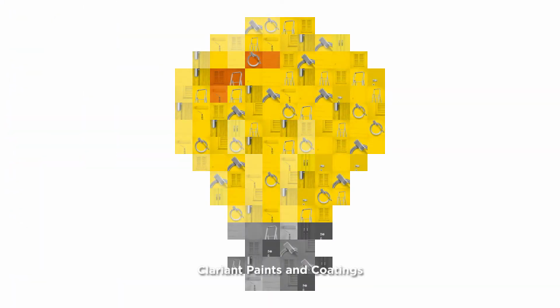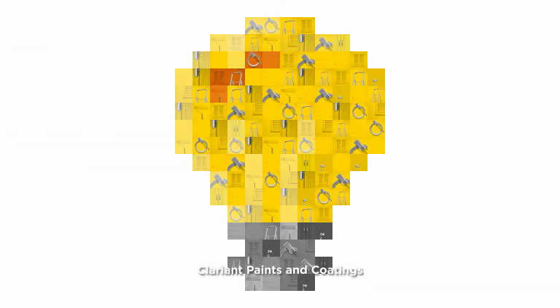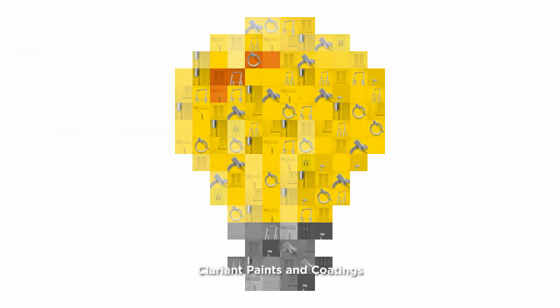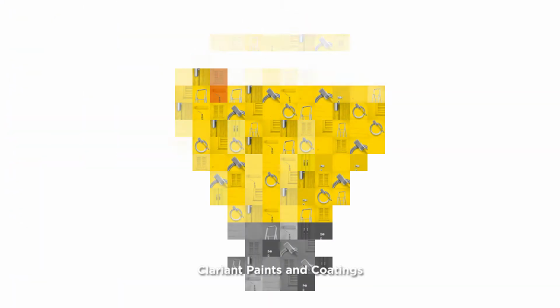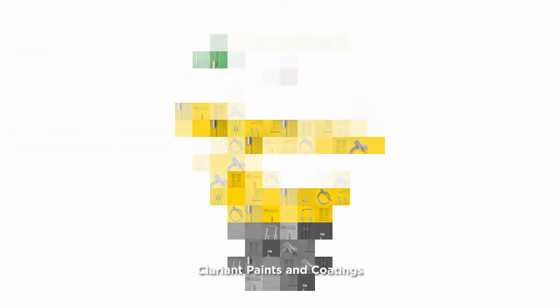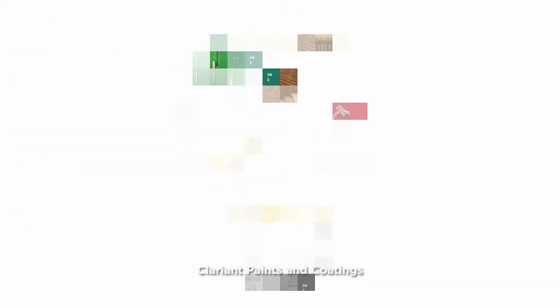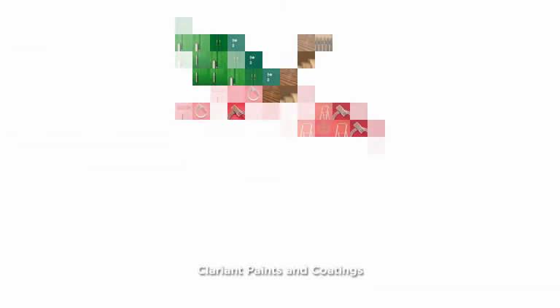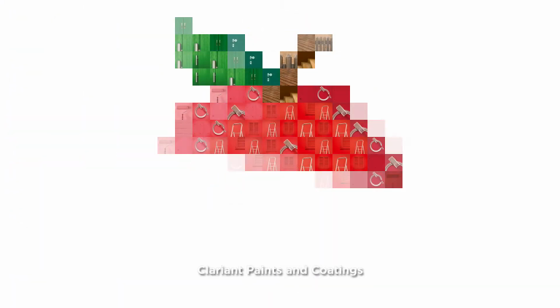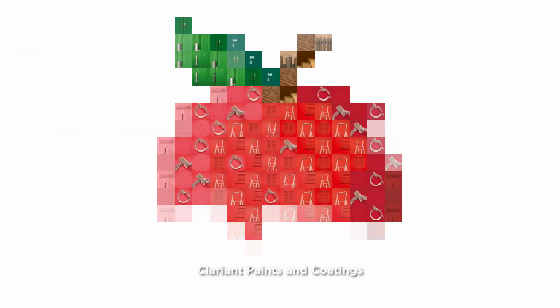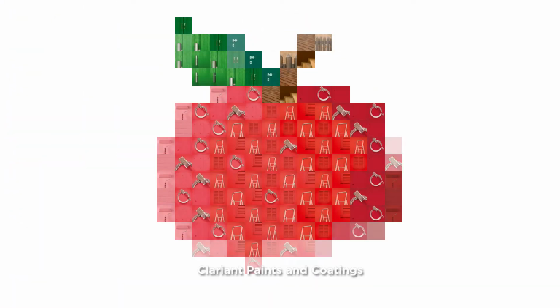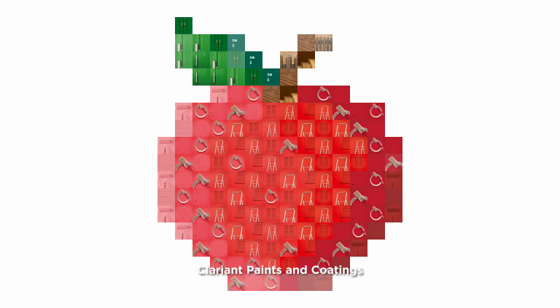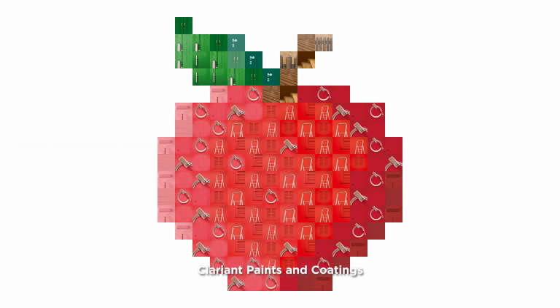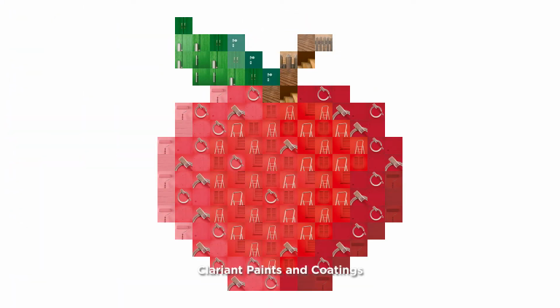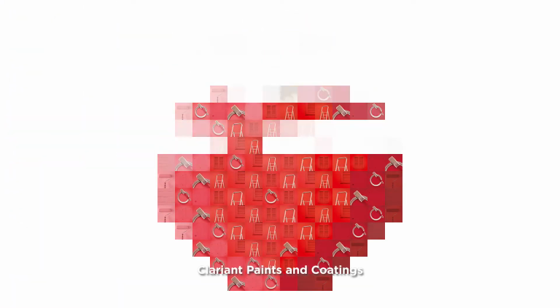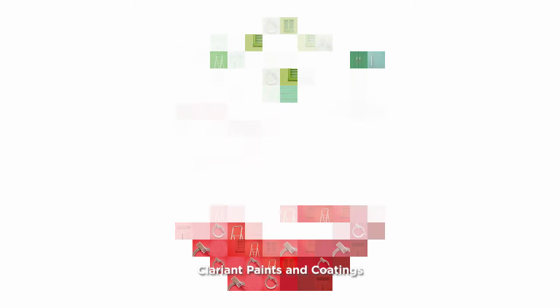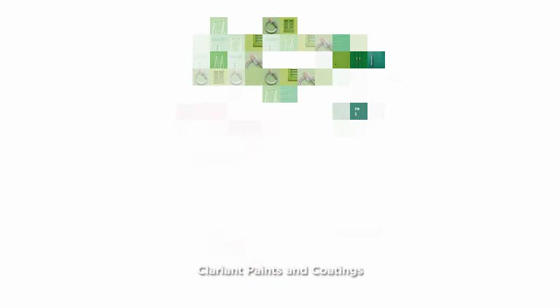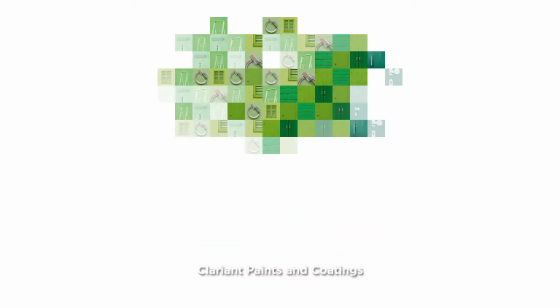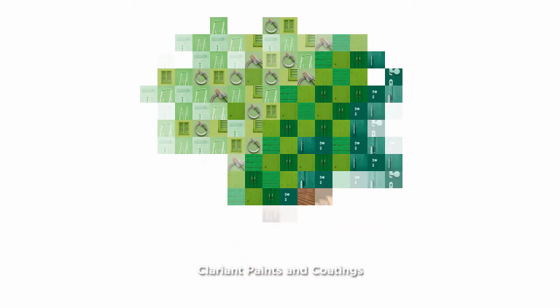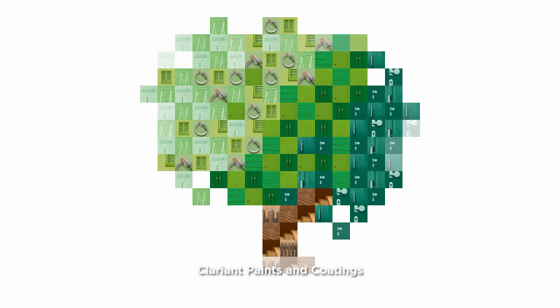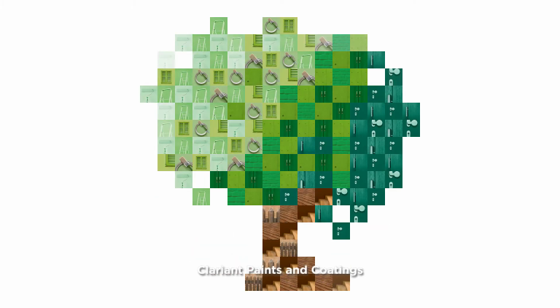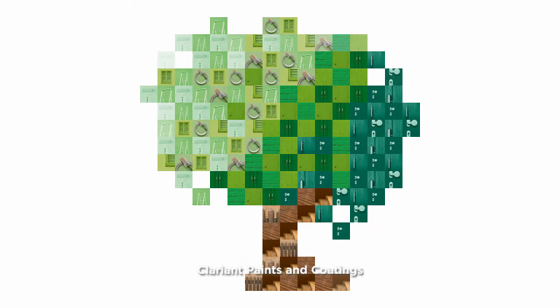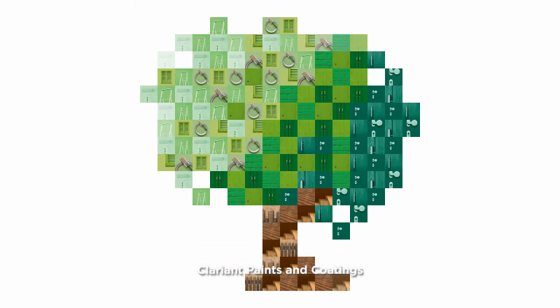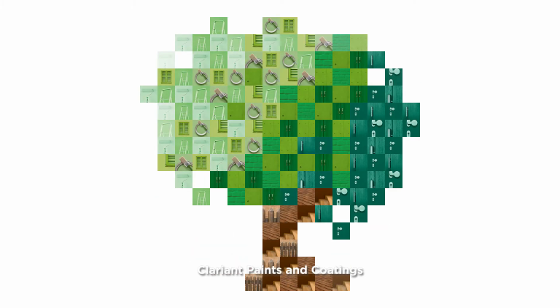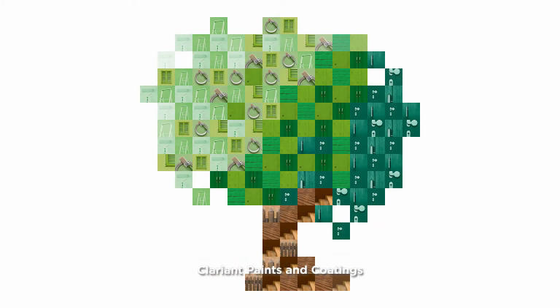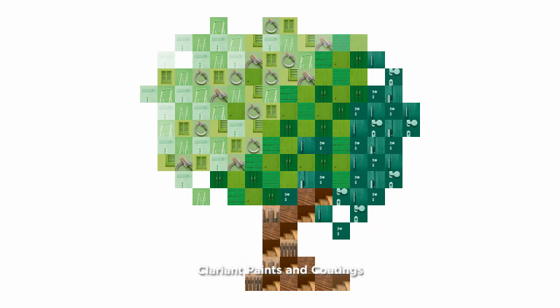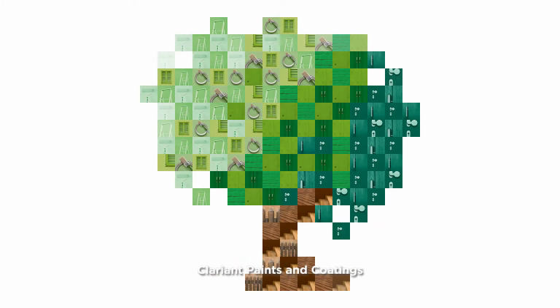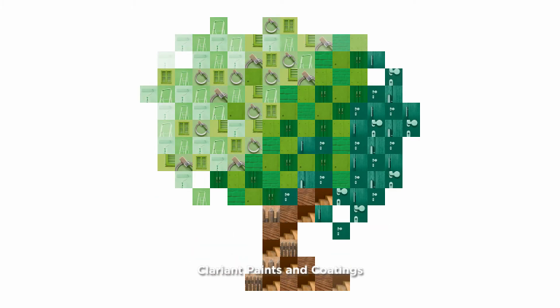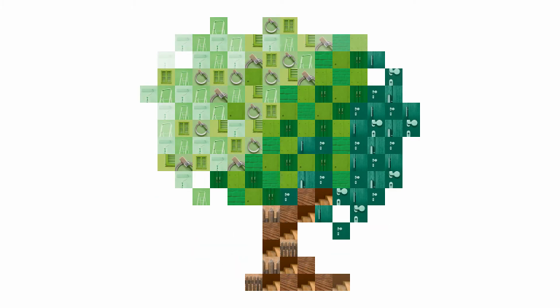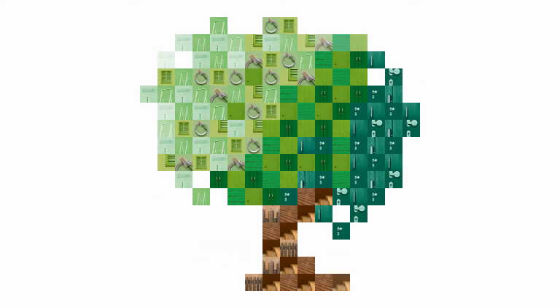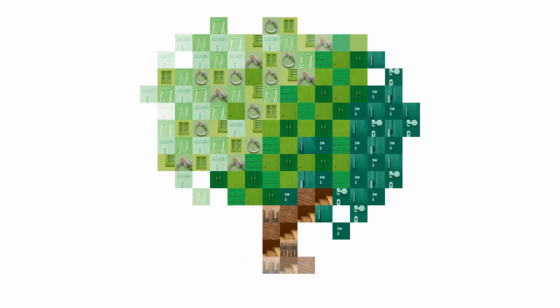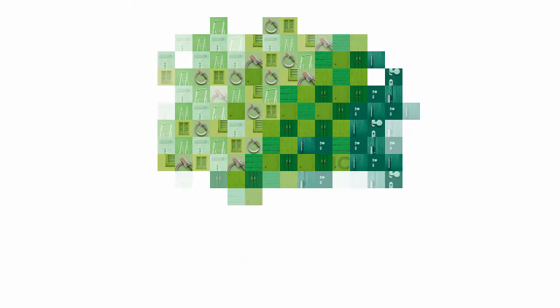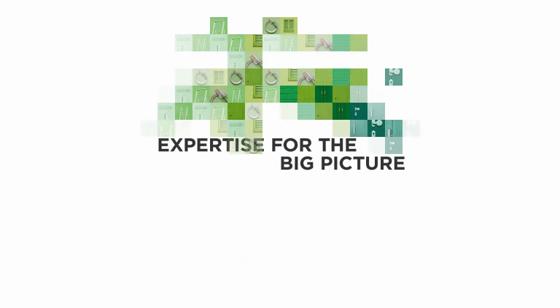Clariant paints and coatings. Expertise for the big picture.